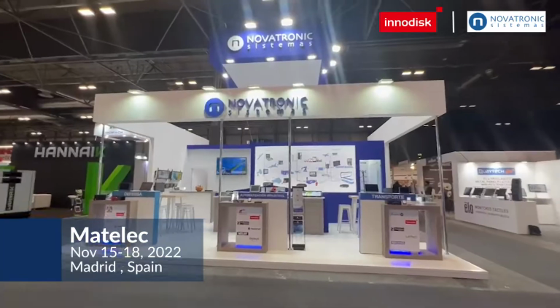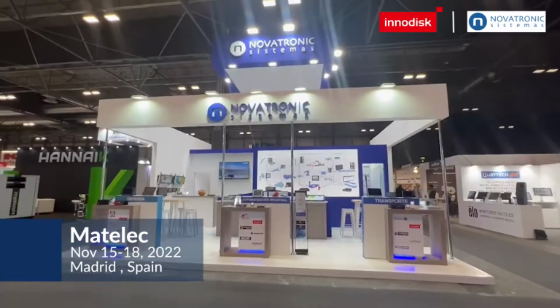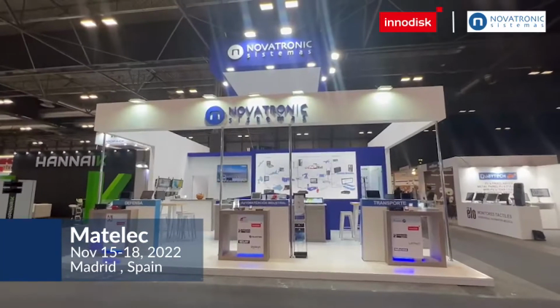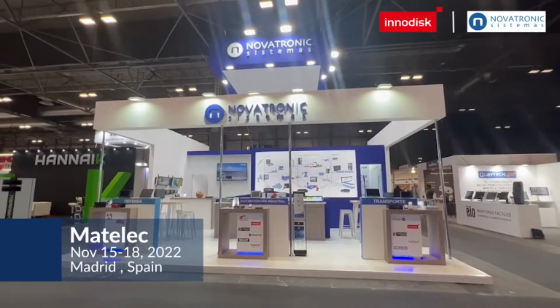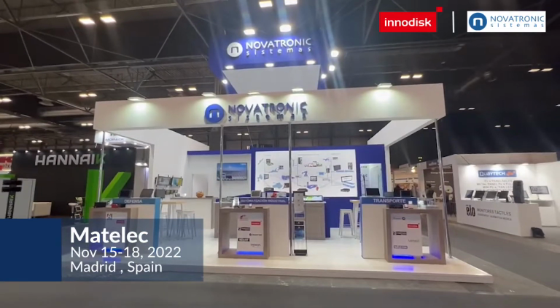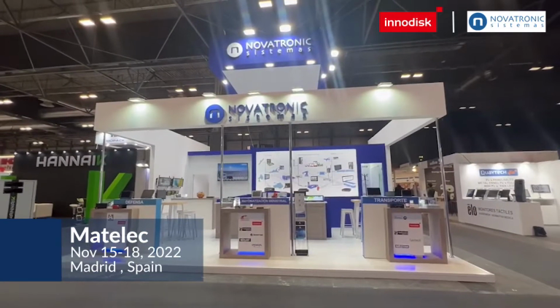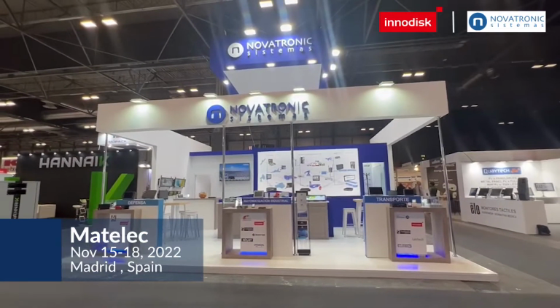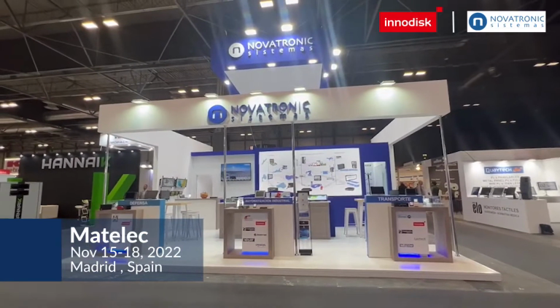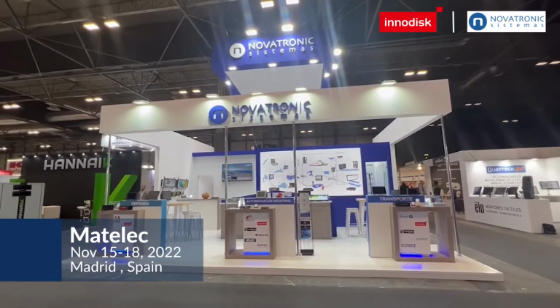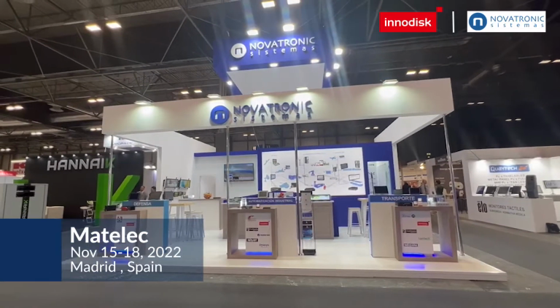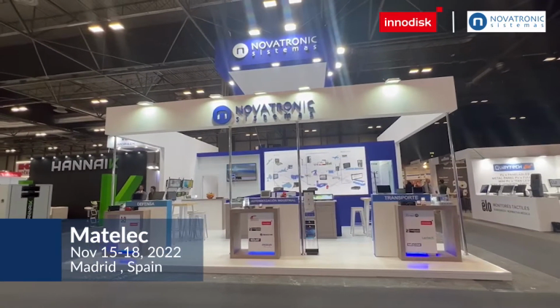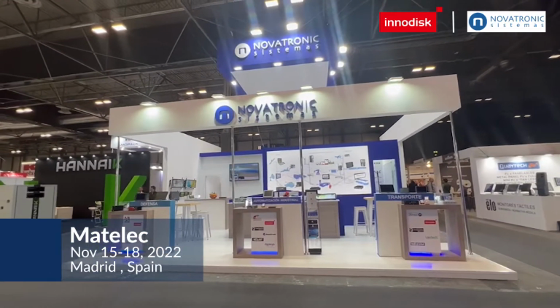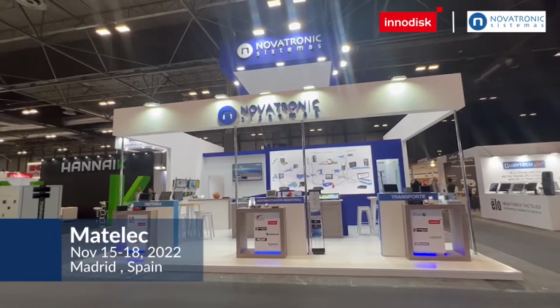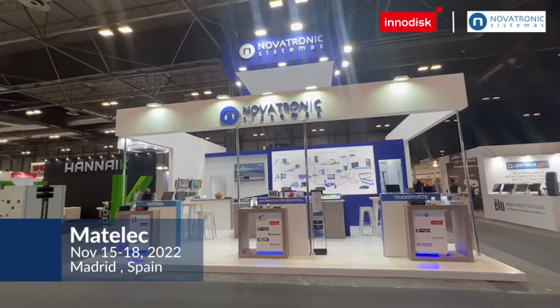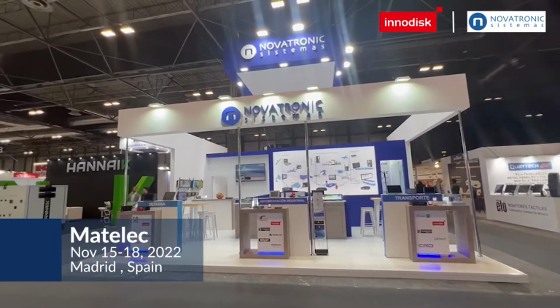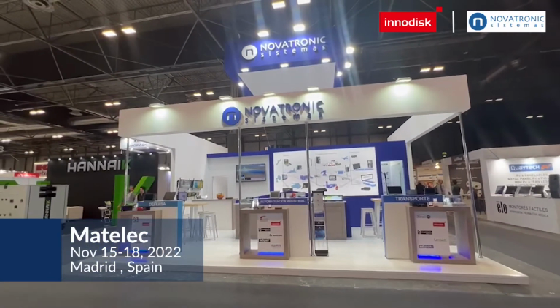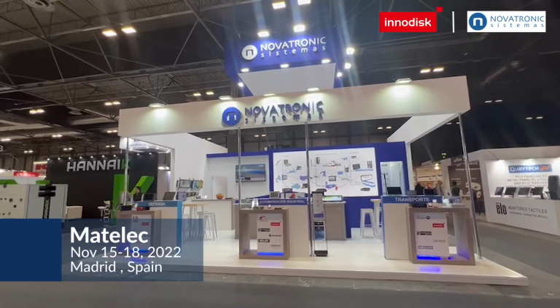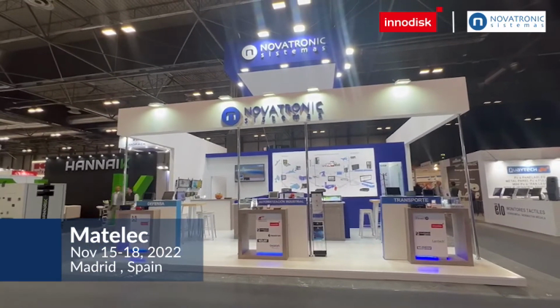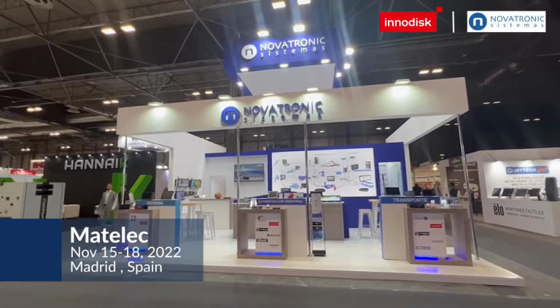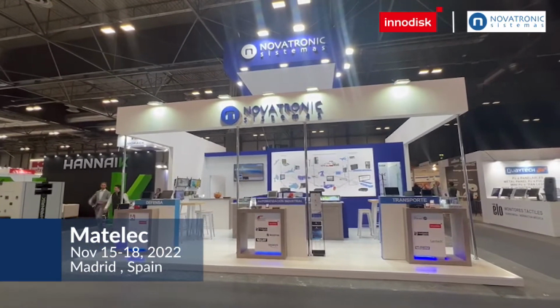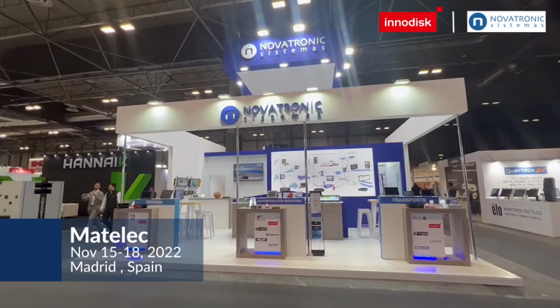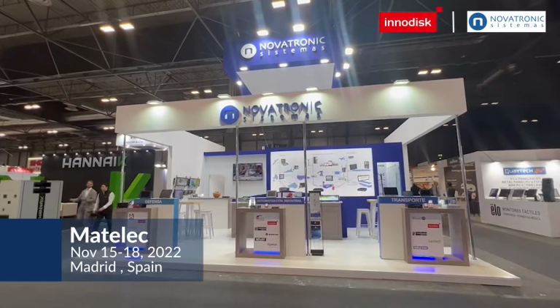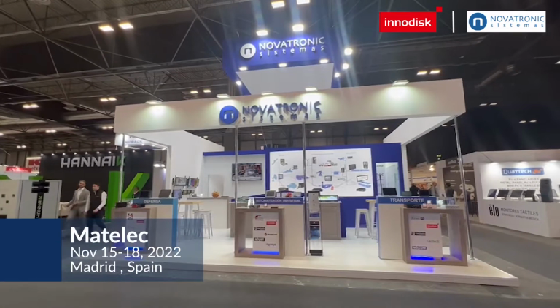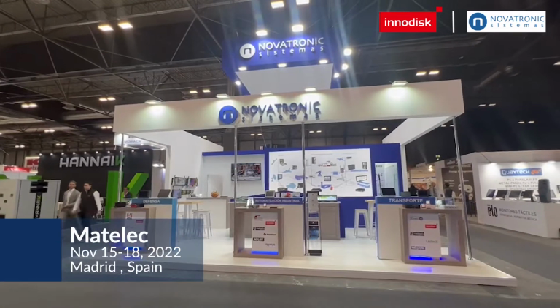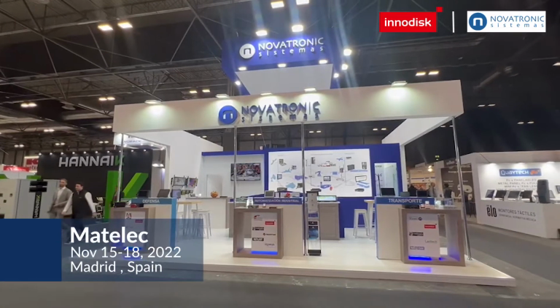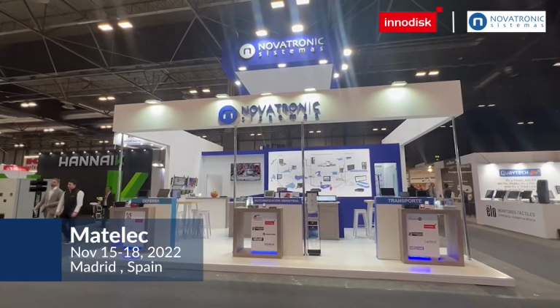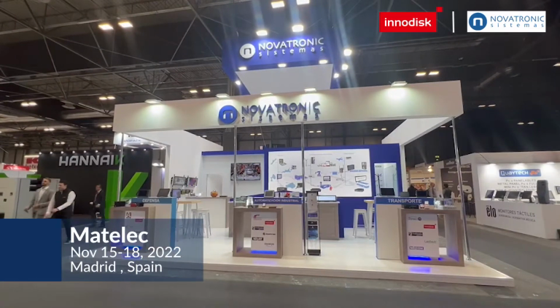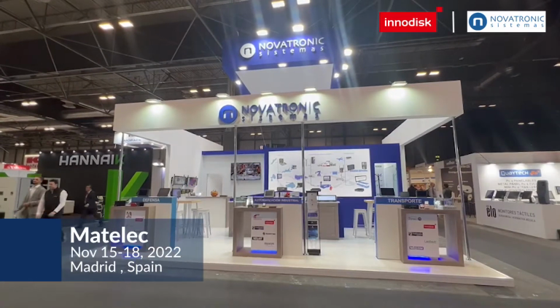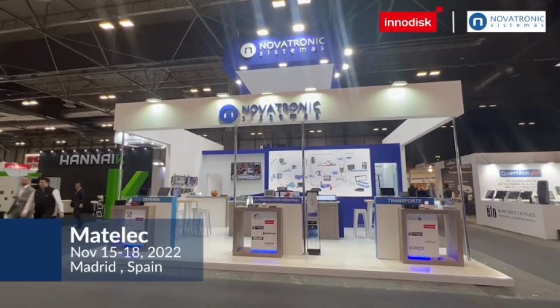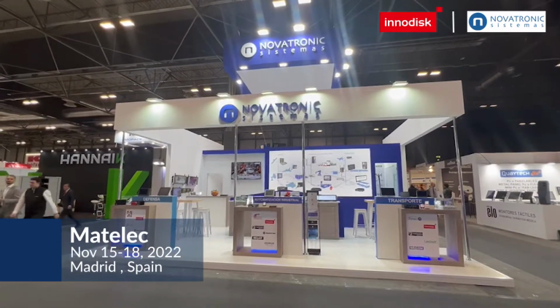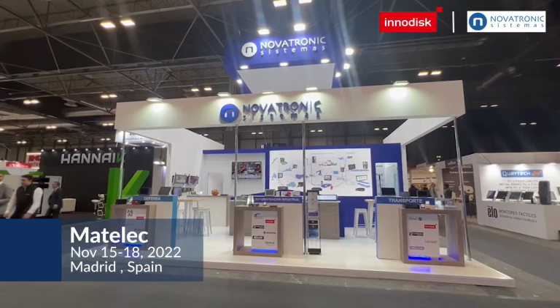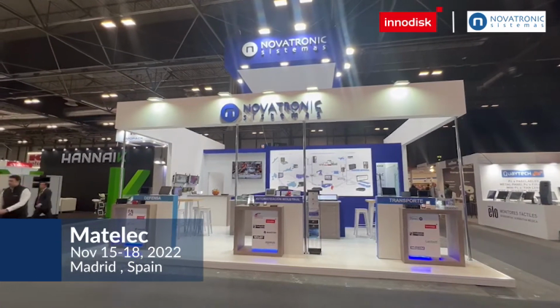We are here from November 15 to 18 with Novatronics at Matelec. Feel free to visit us. Thank you.